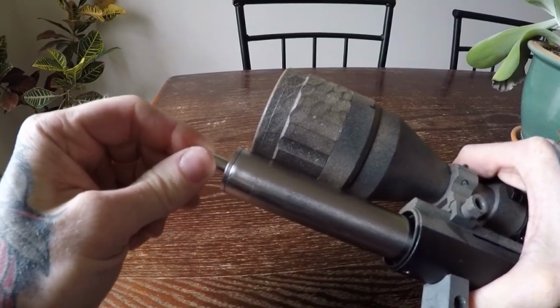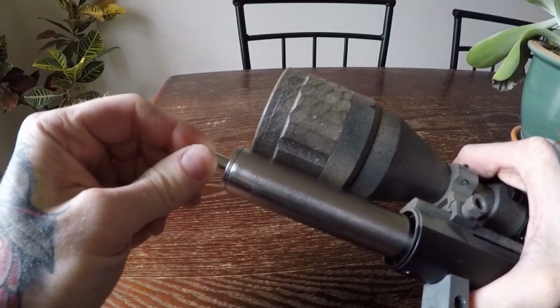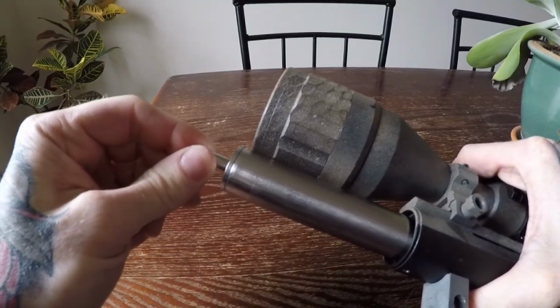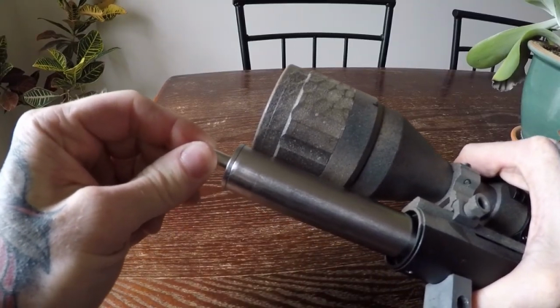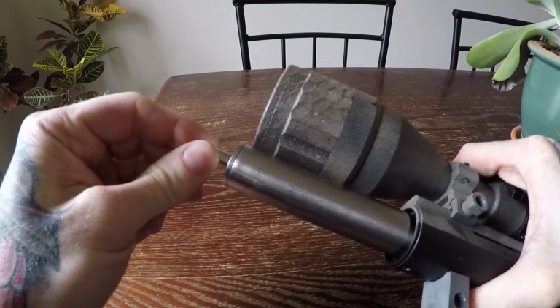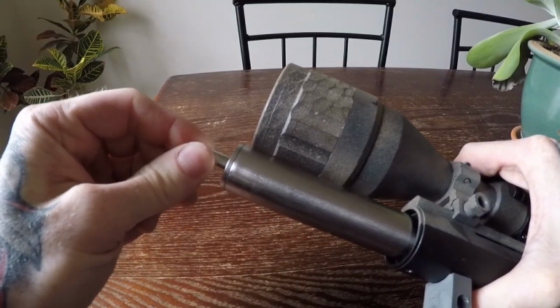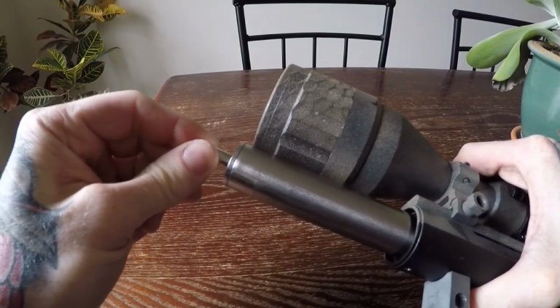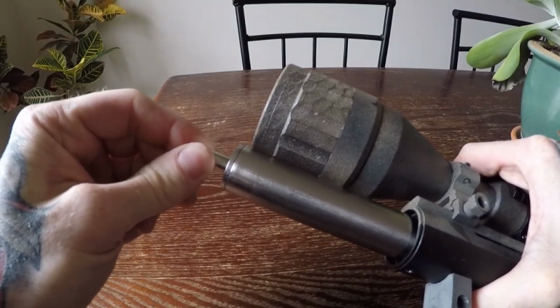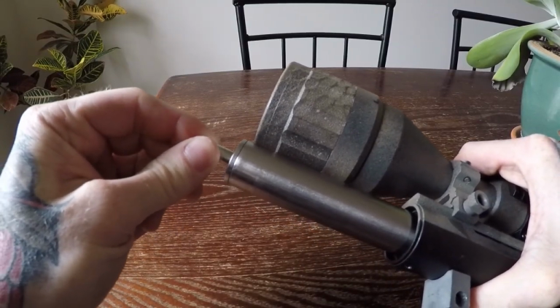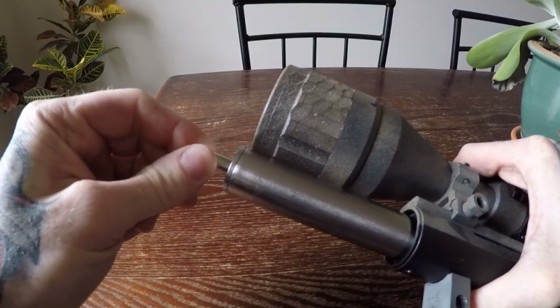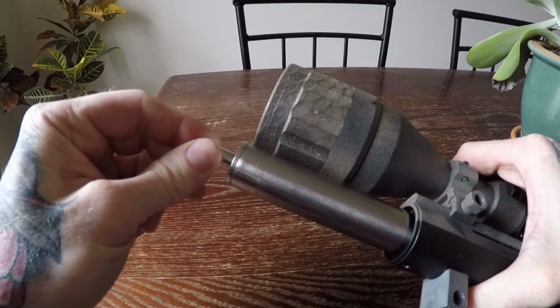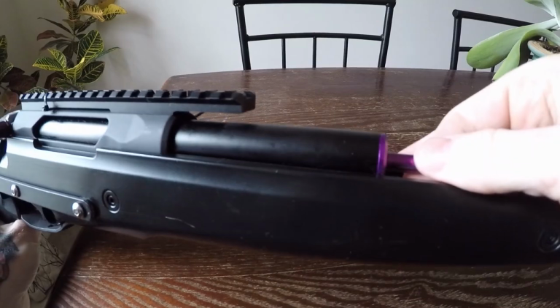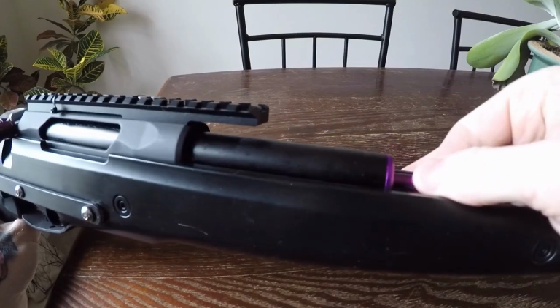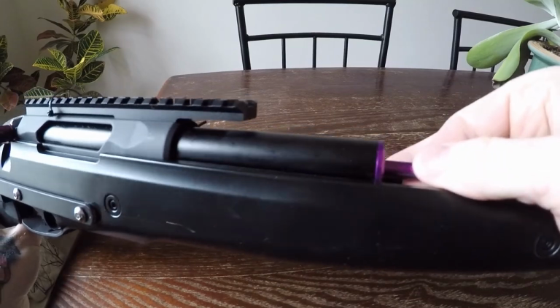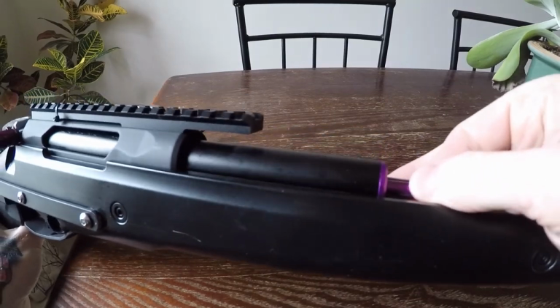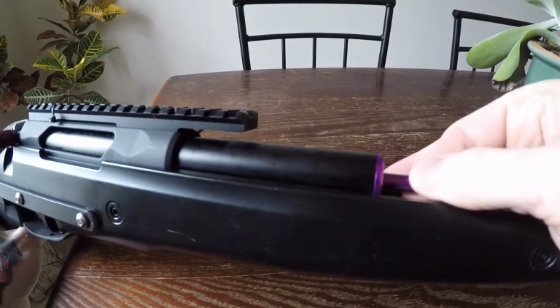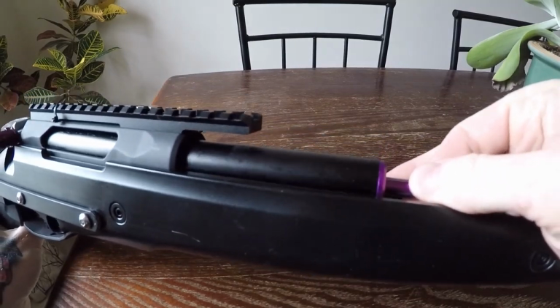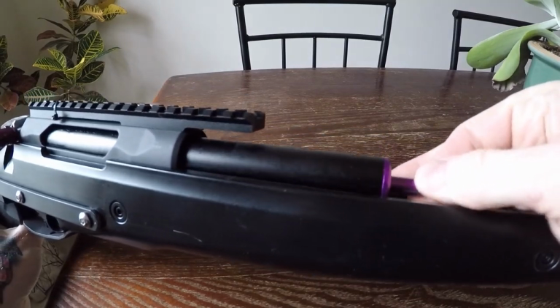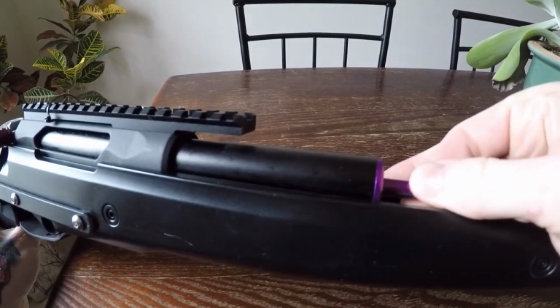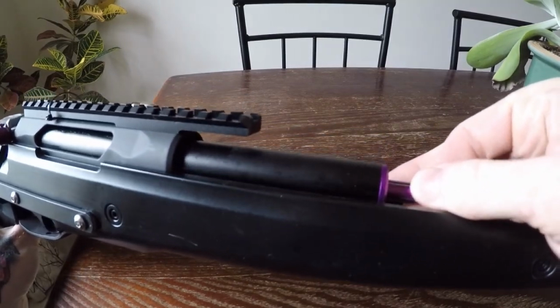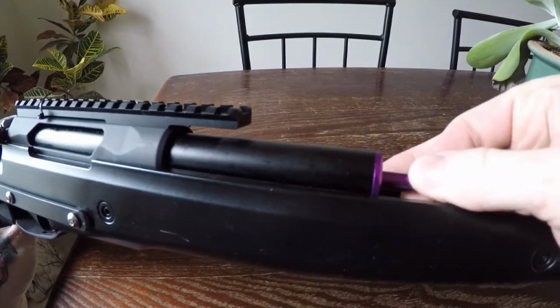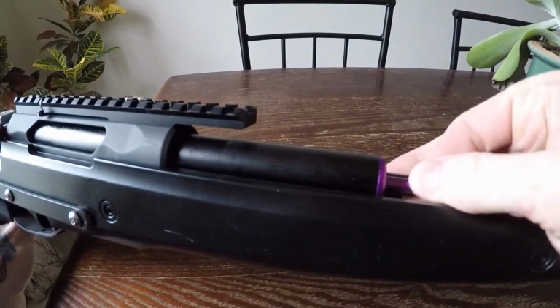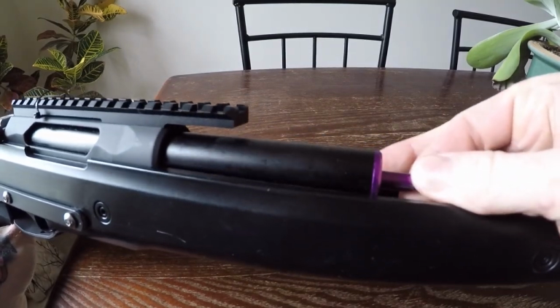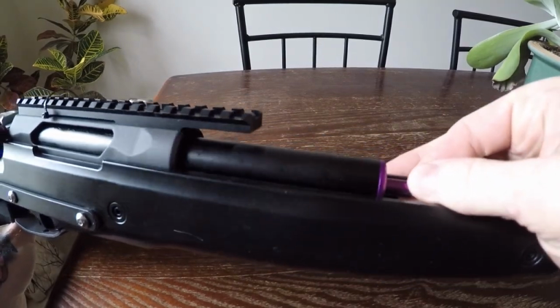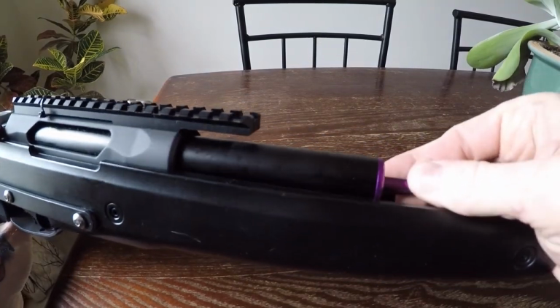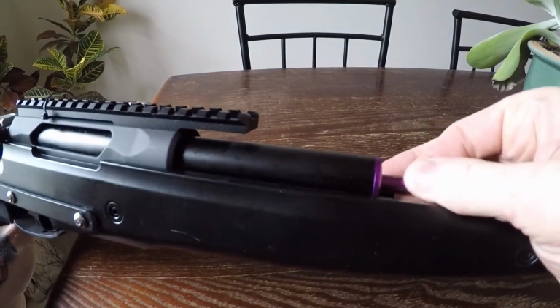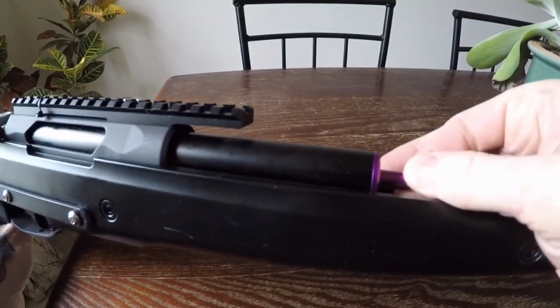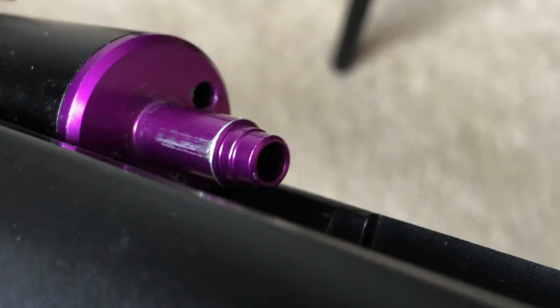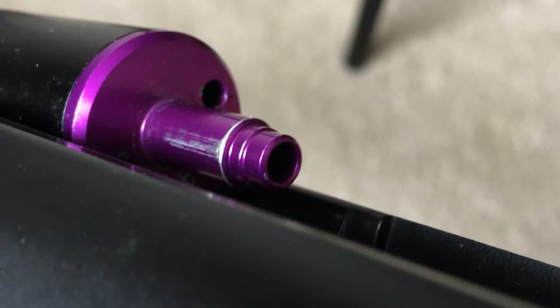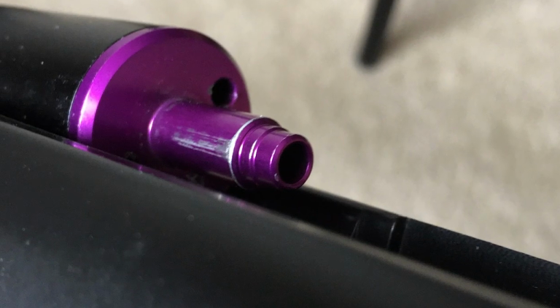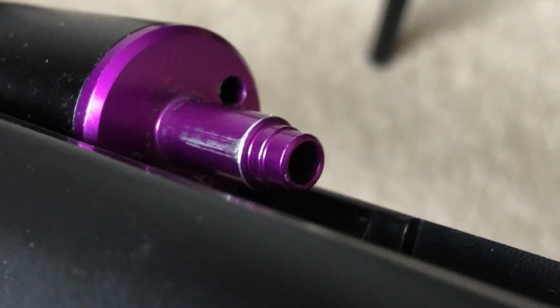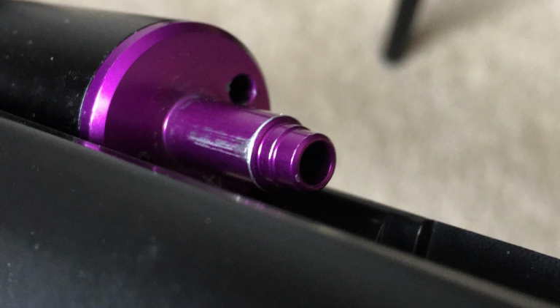This movement can cause a scratchy bolt pull. It could also be the reason your cylinder head or nozzle drags on the chamber, leaving marks like this.